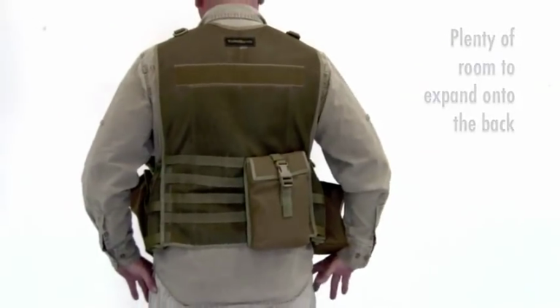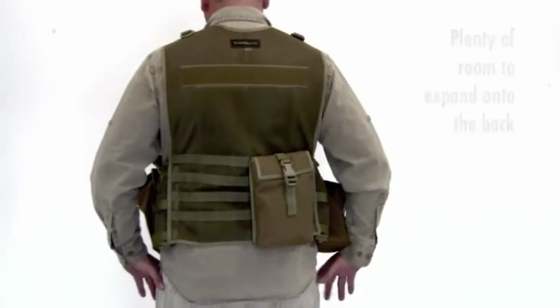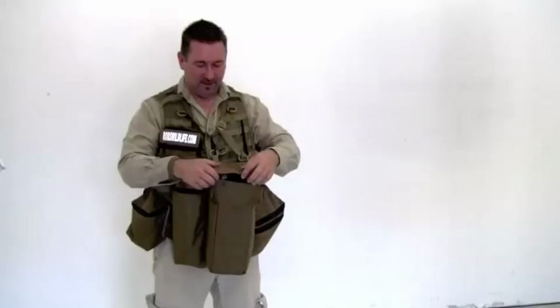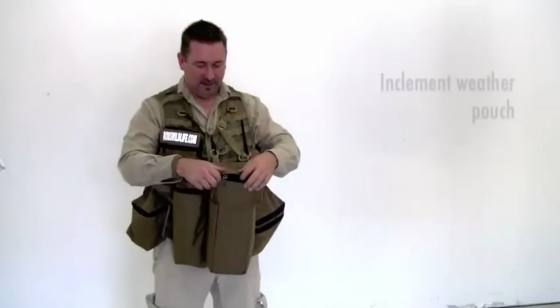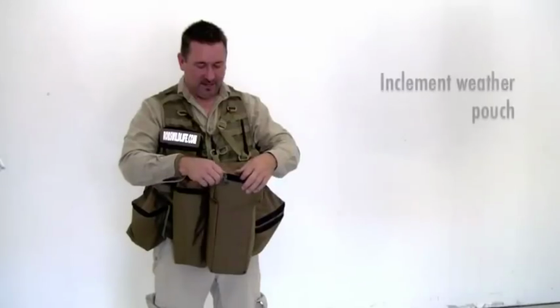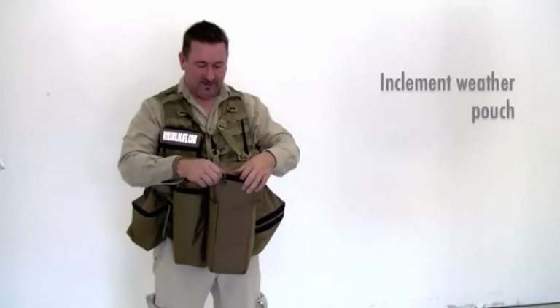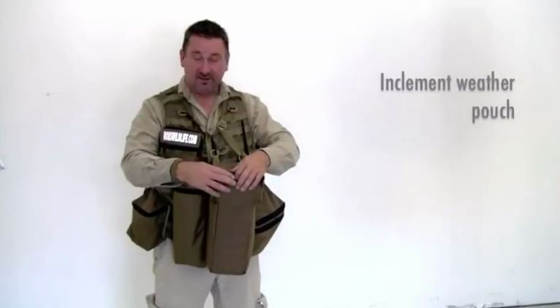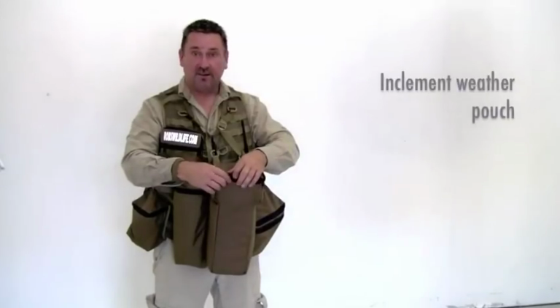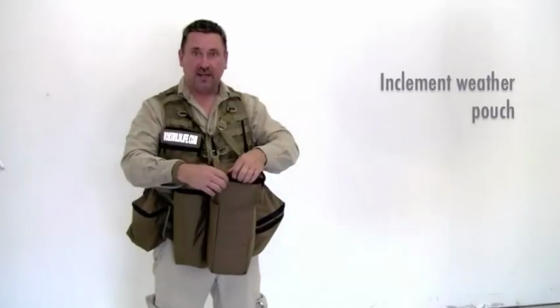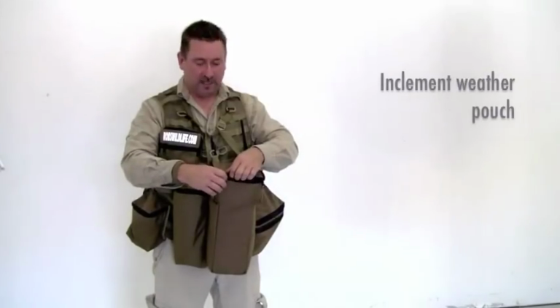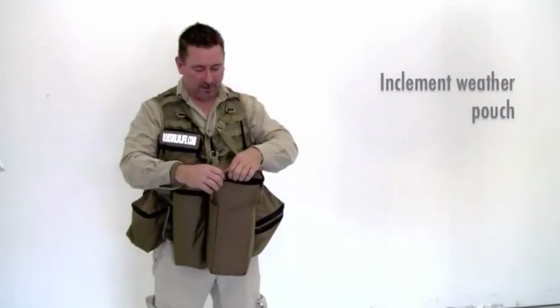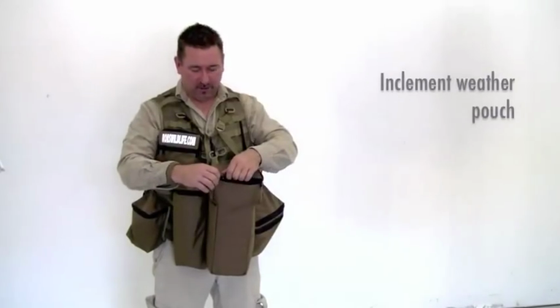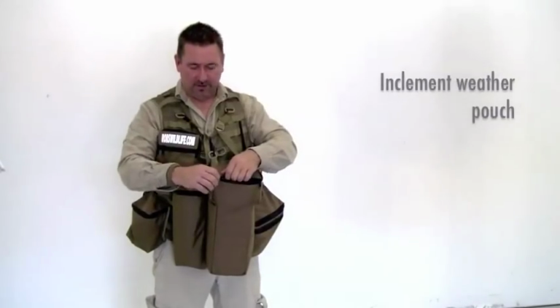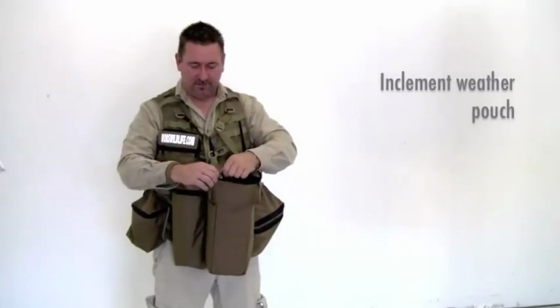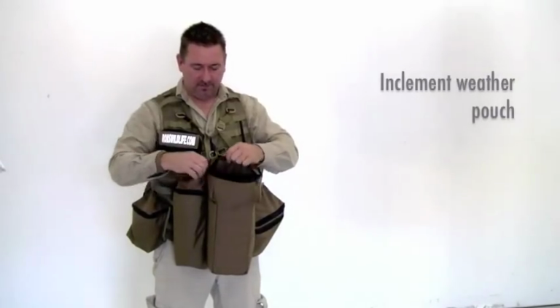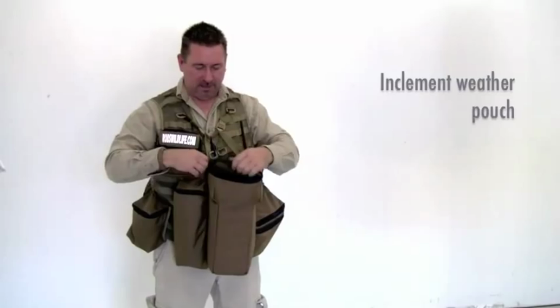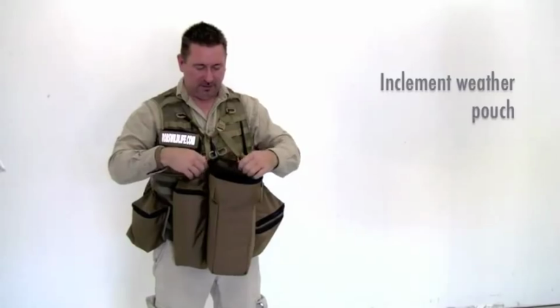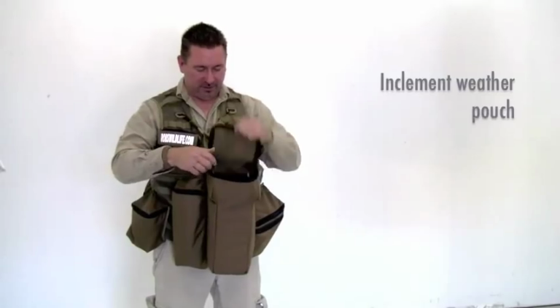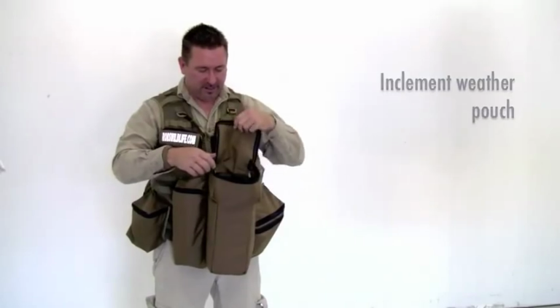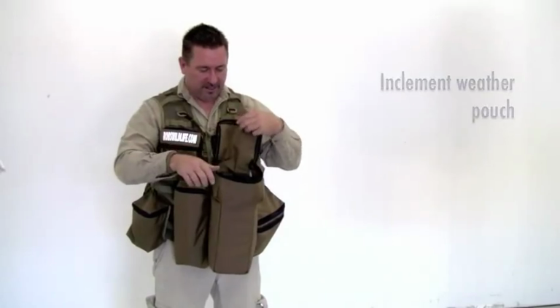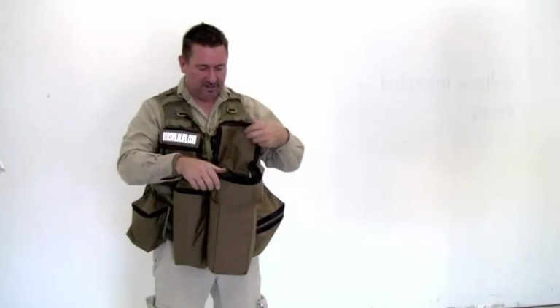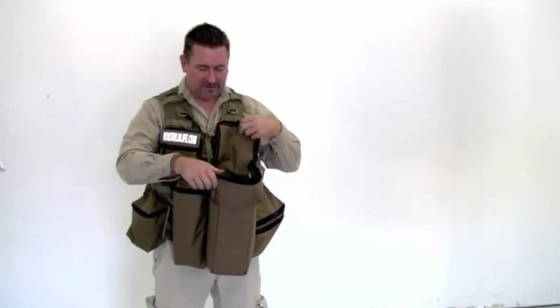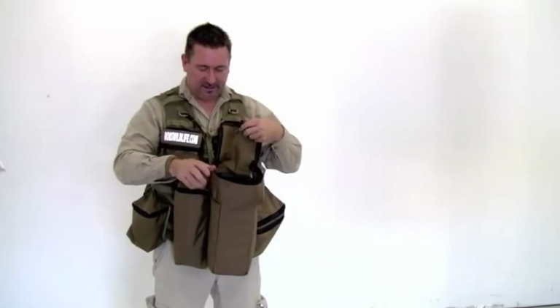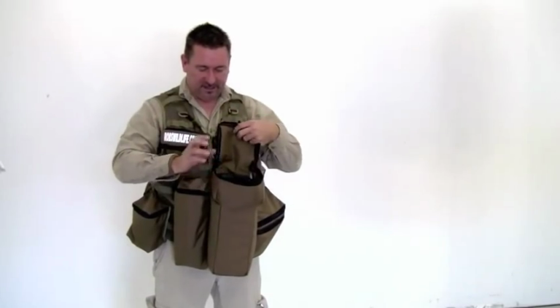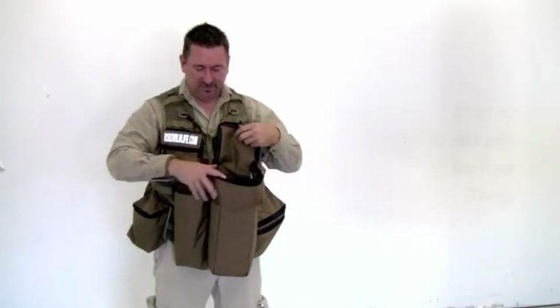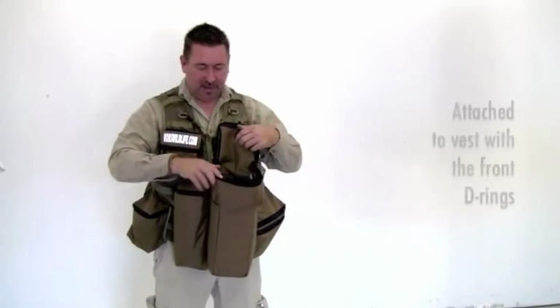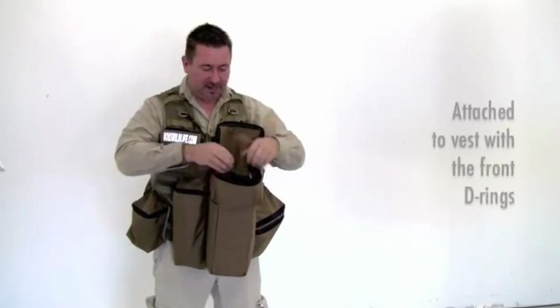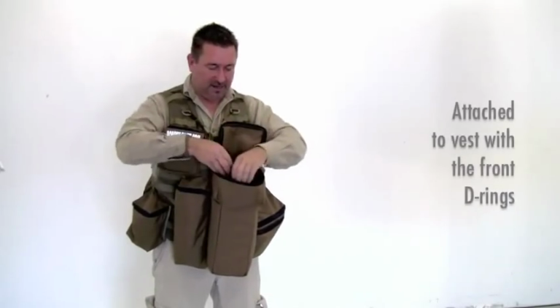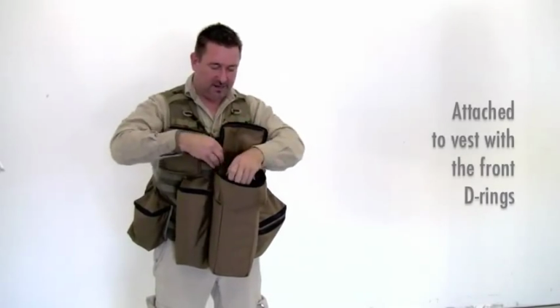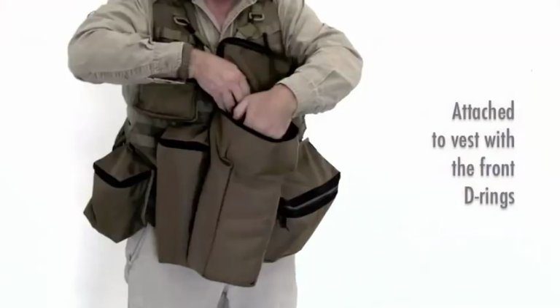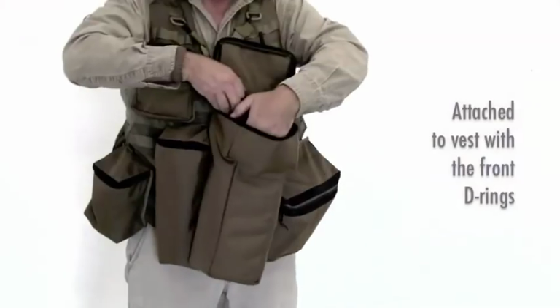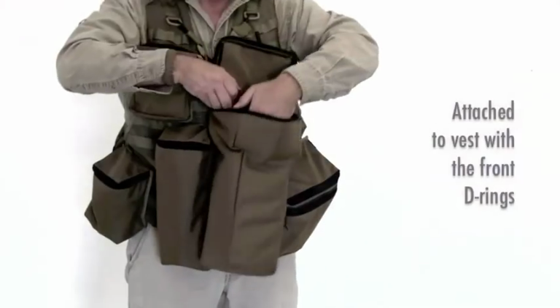This is our inclement weather pouch. It's padded and double lined.